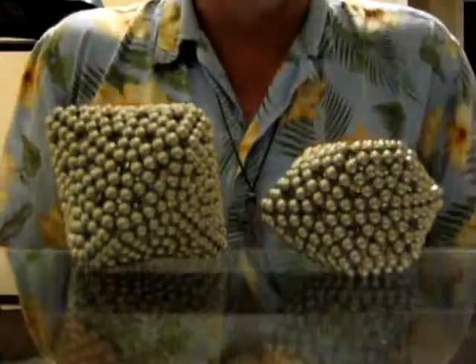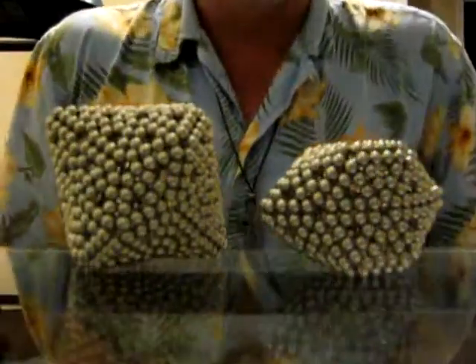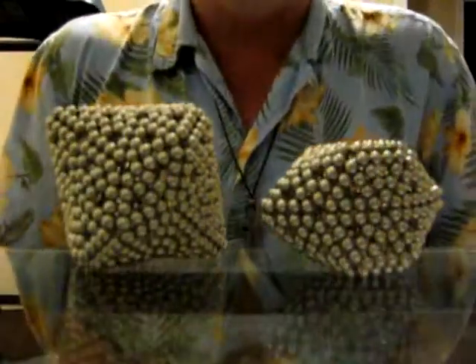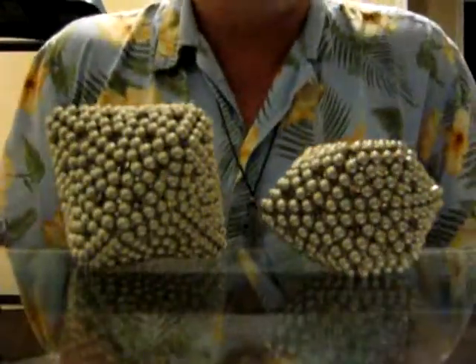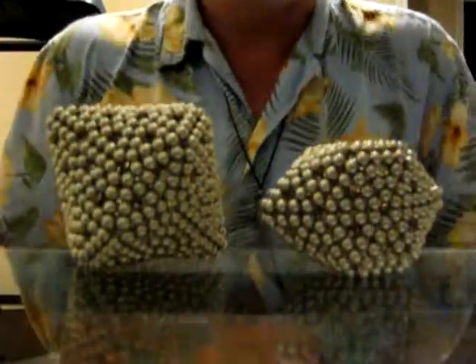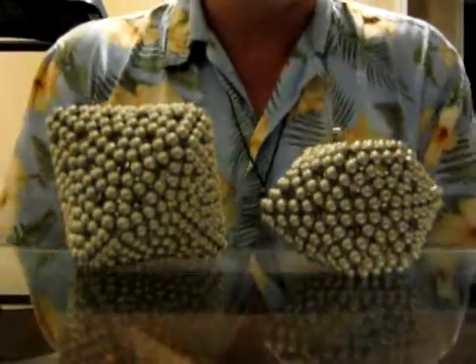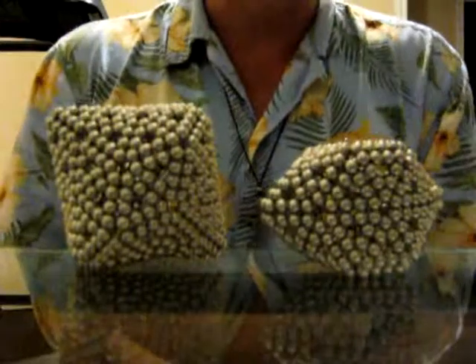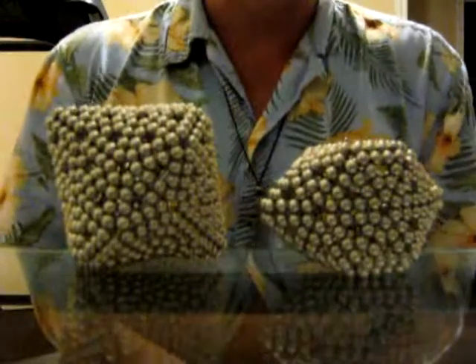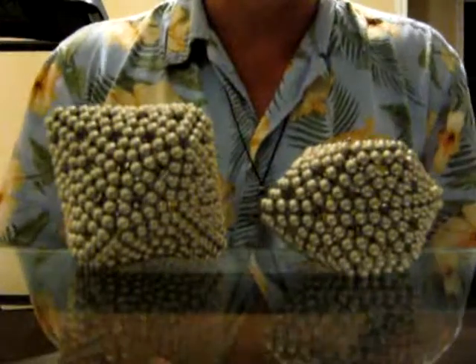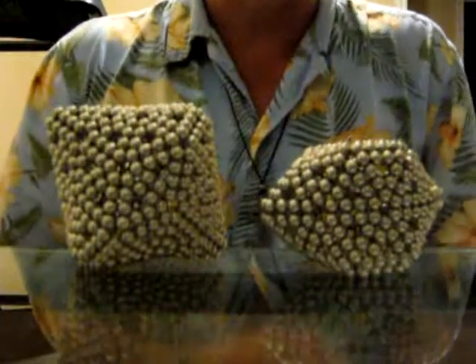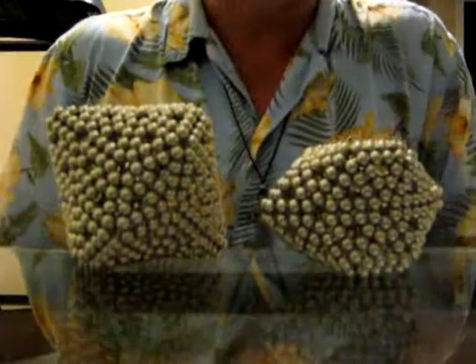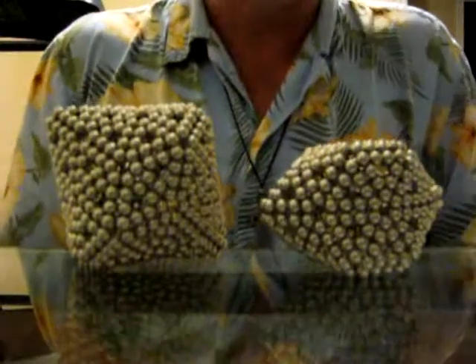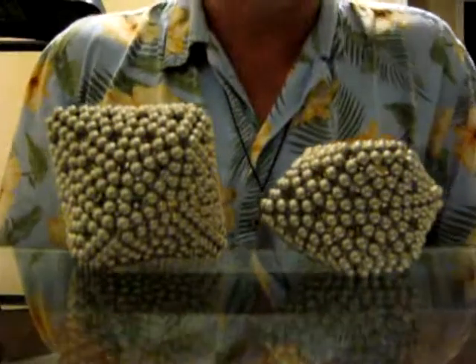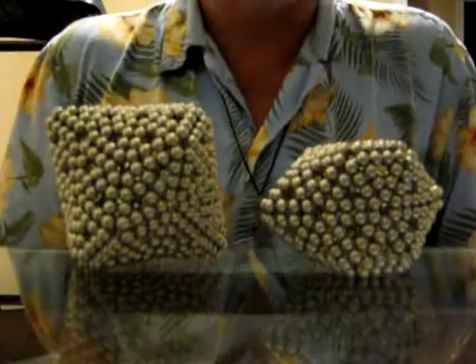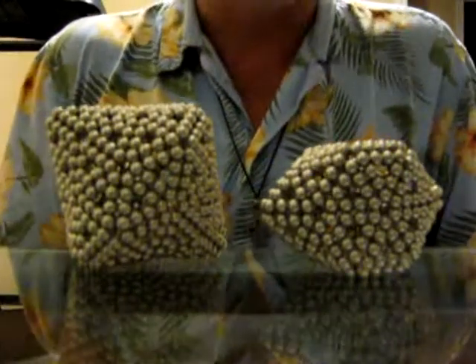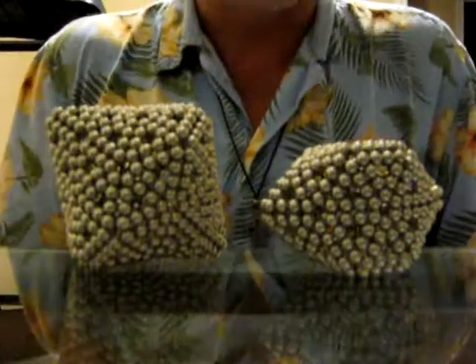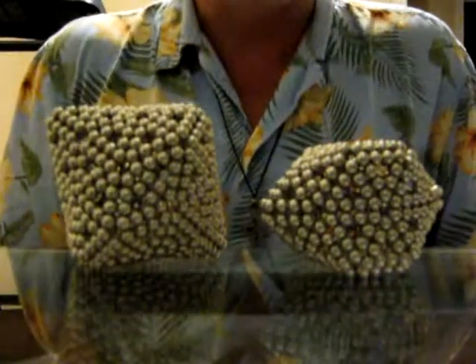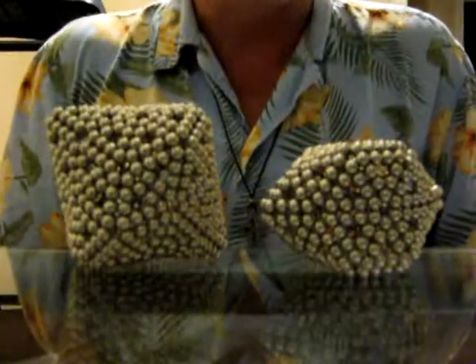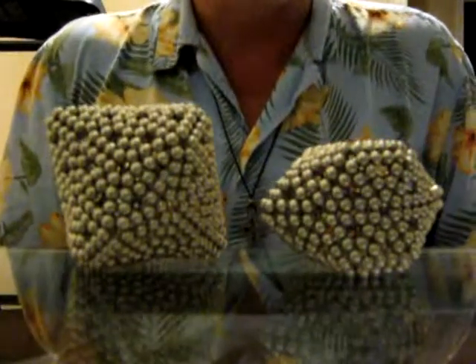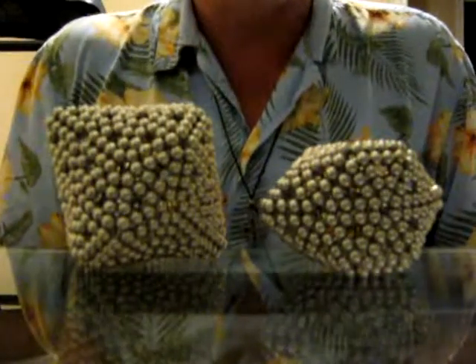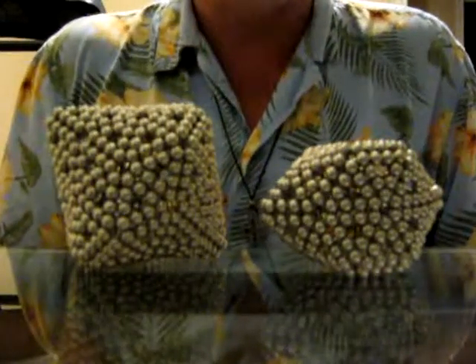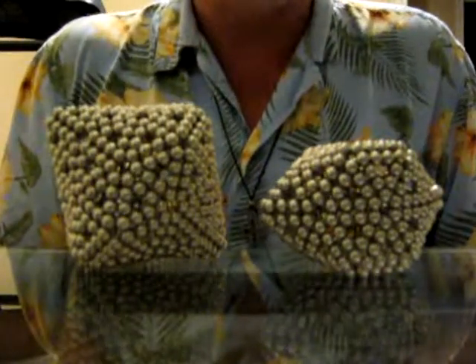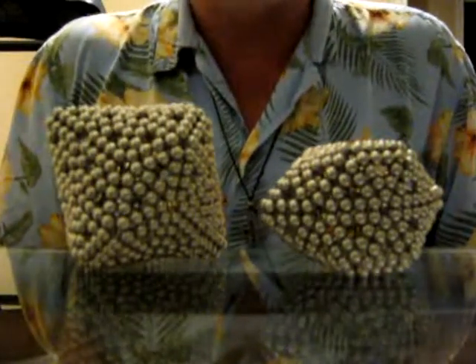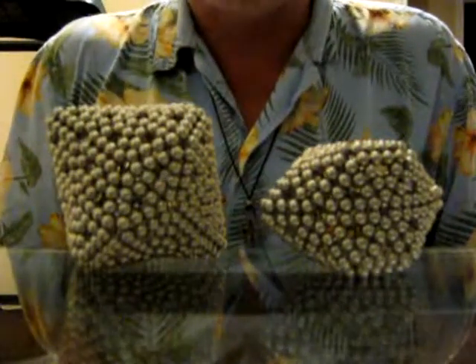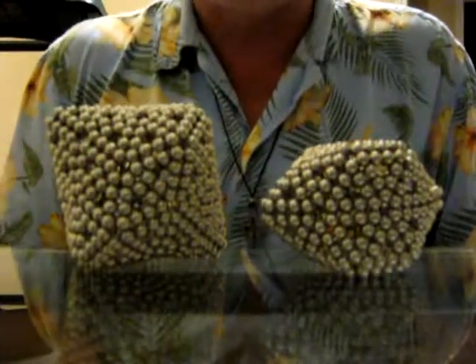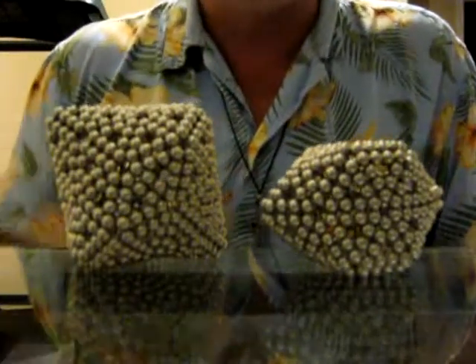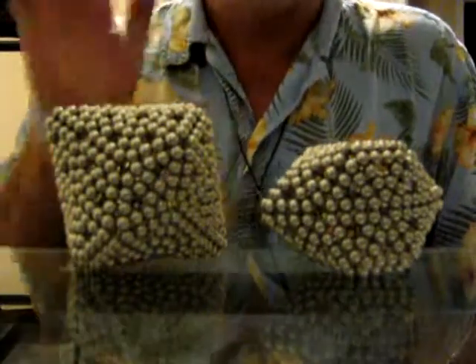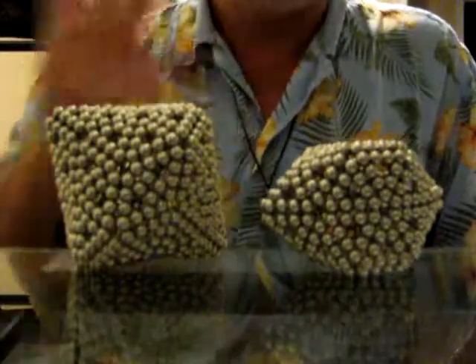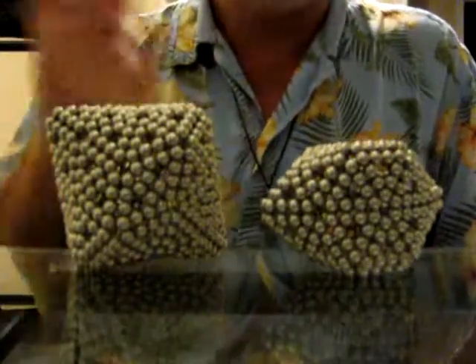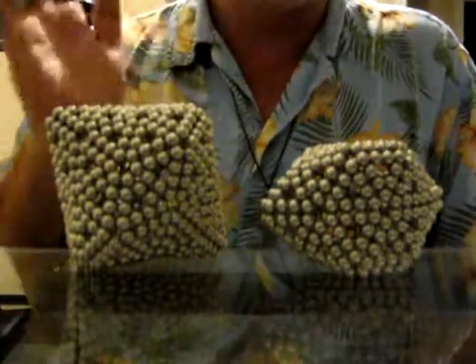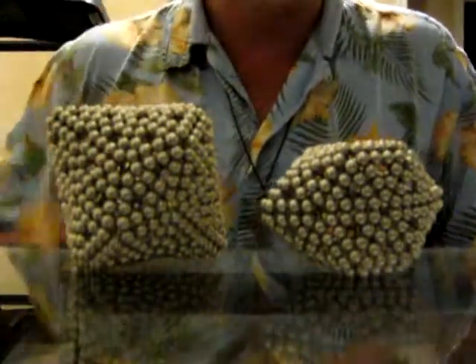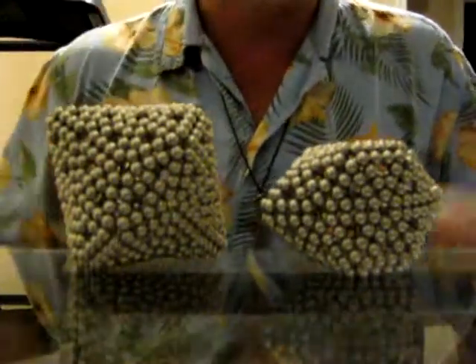Have a great day. Remember that Buckyballs are not children's toys. And hello Noel.